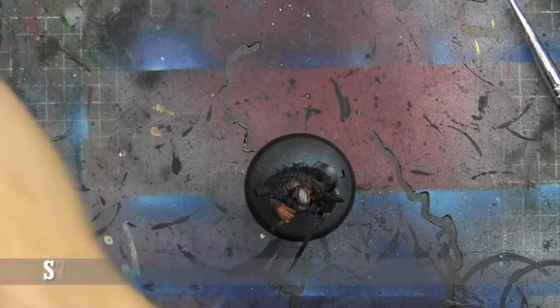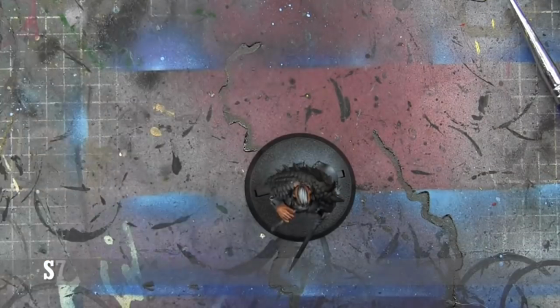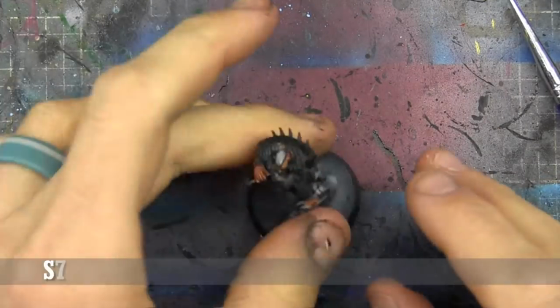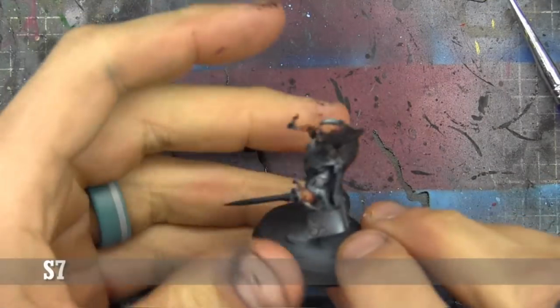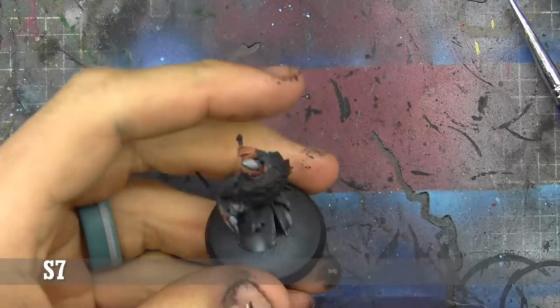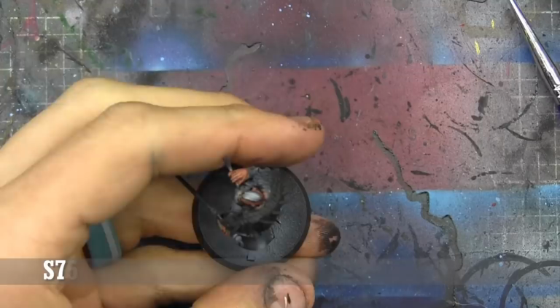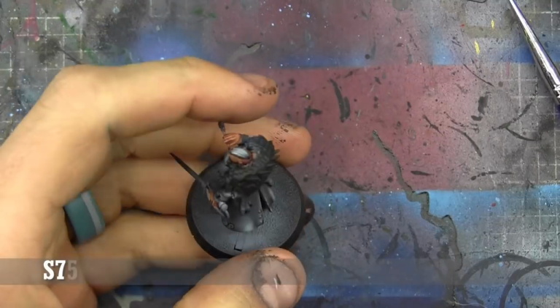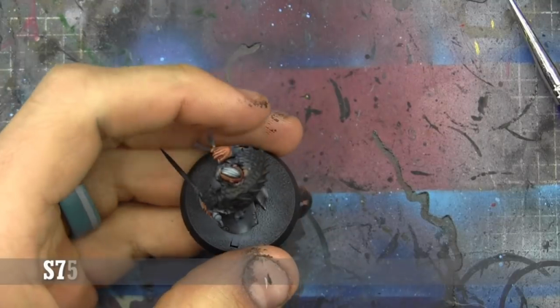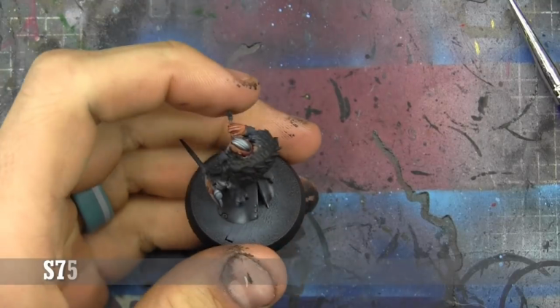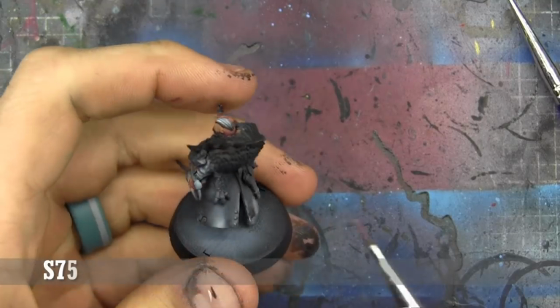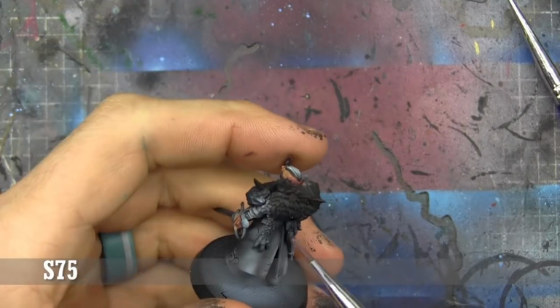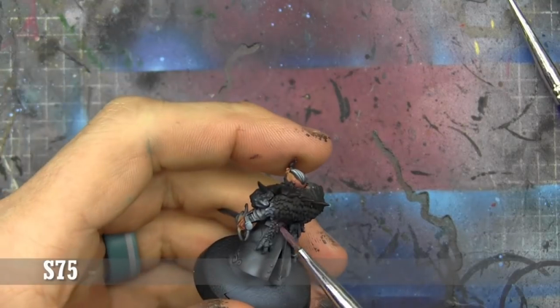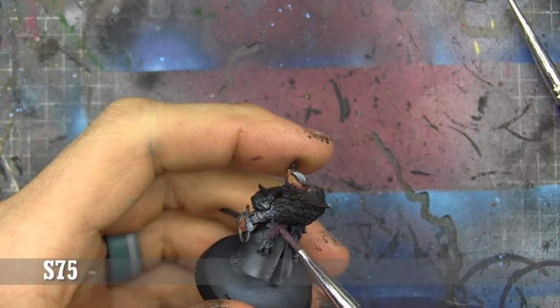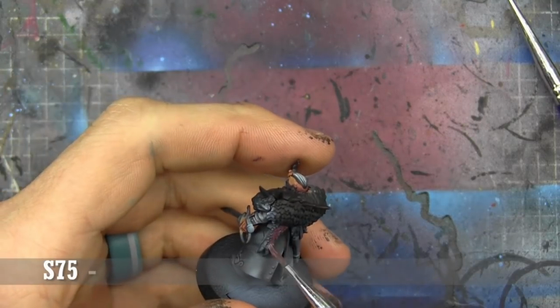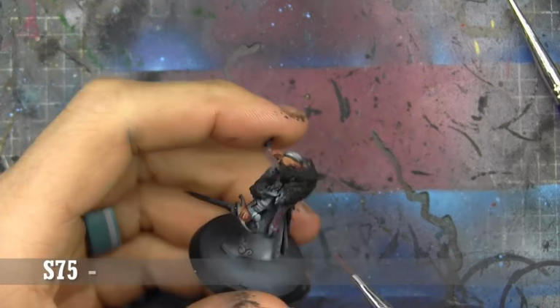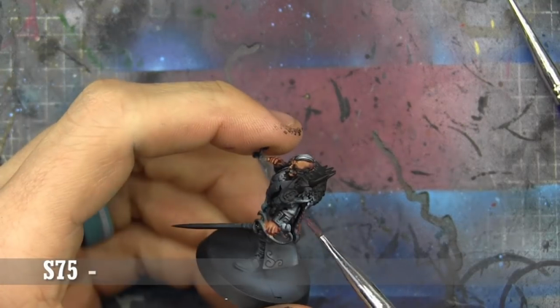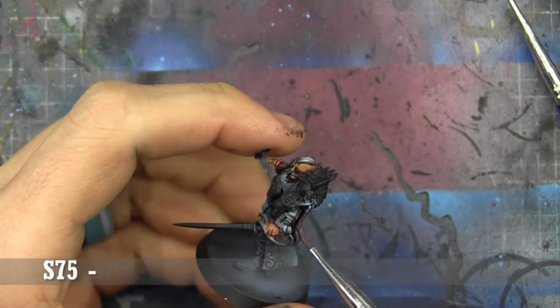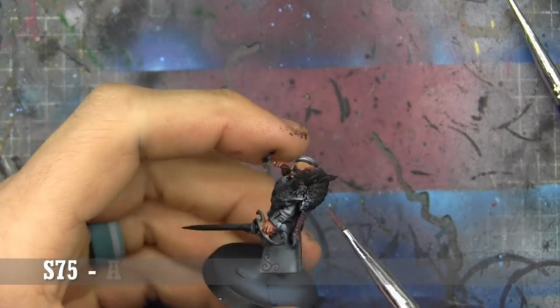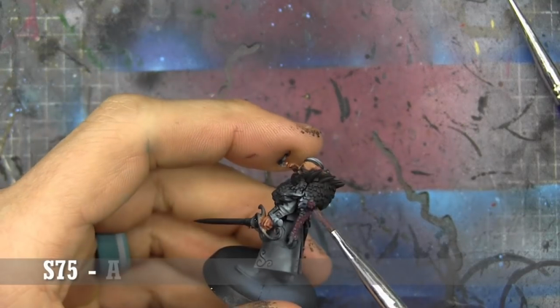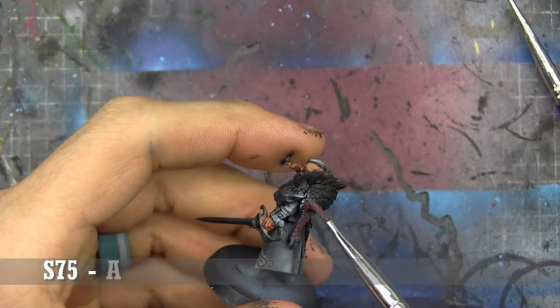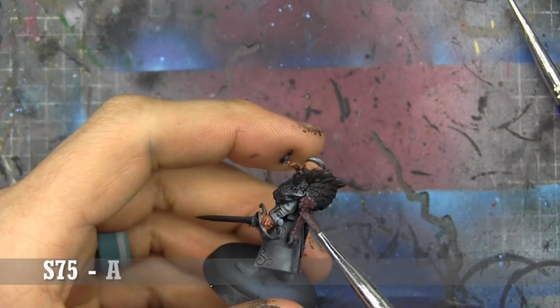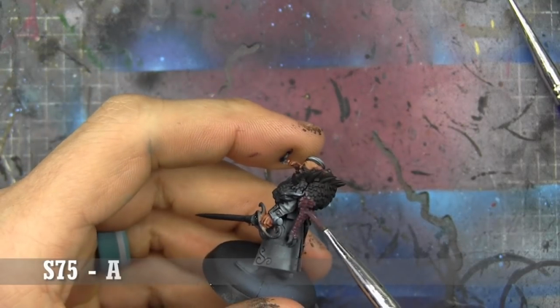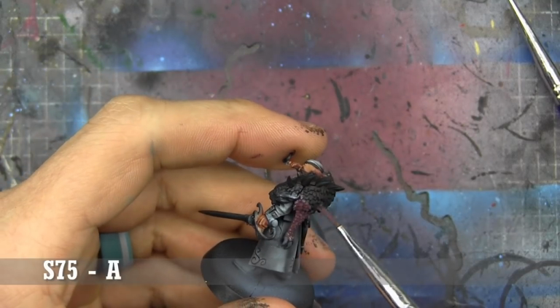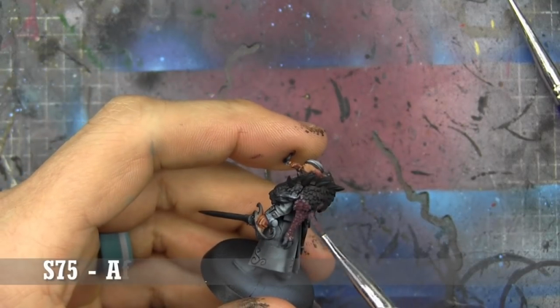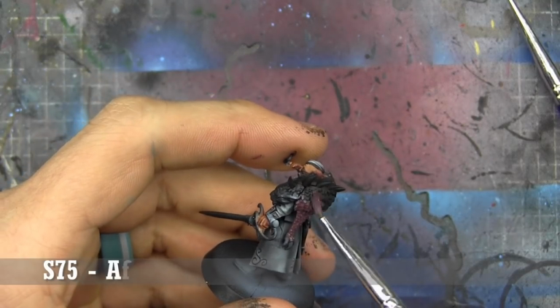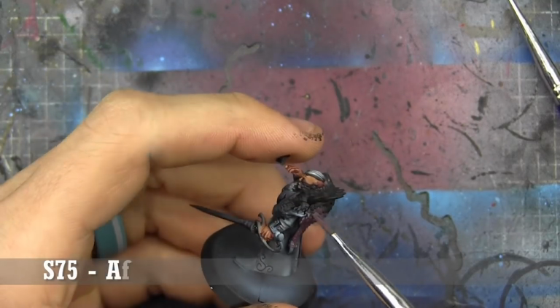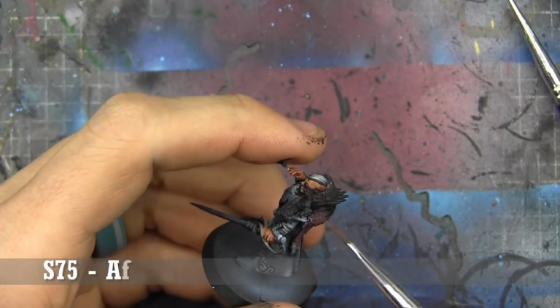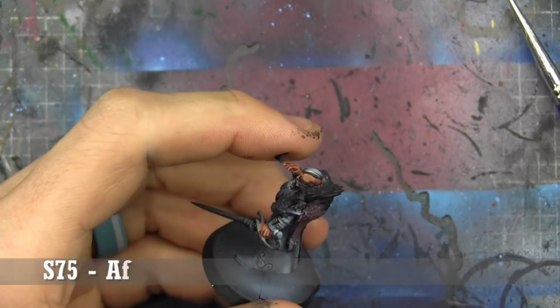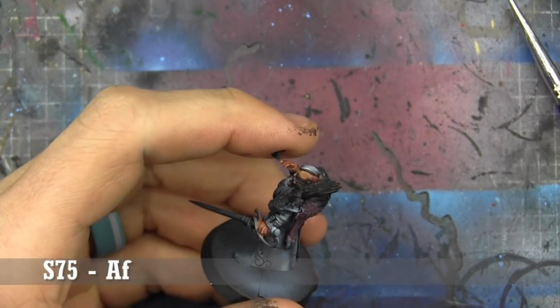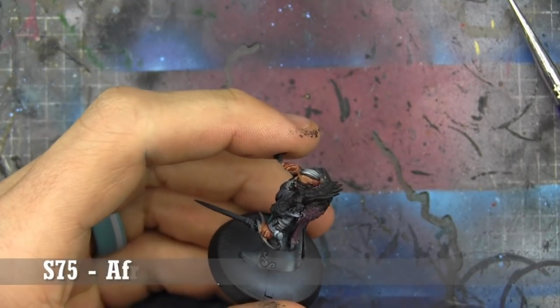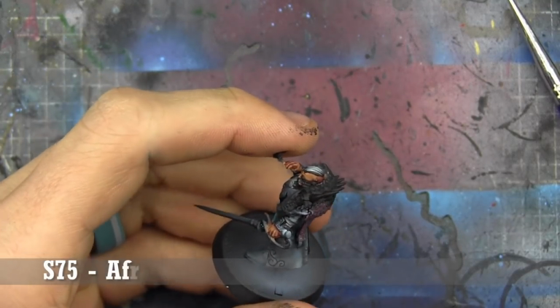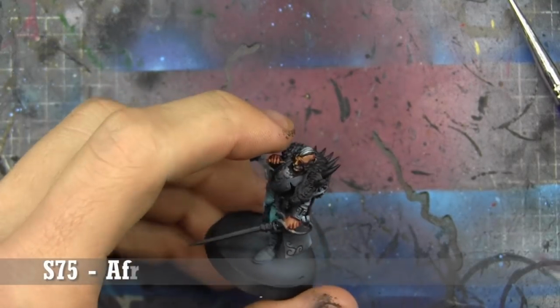Now the face is done, we're going to go into Scale 75 African Shadow and start painting the pelt thing that he has on his back.